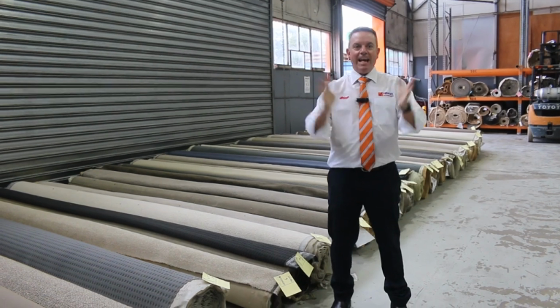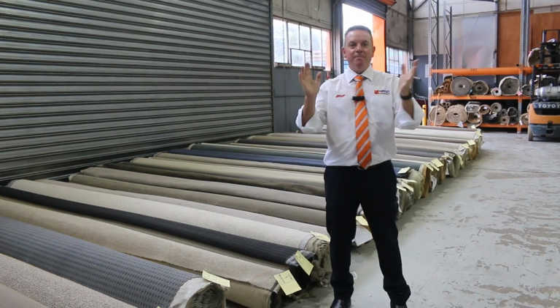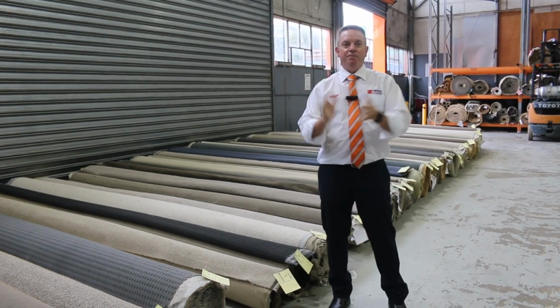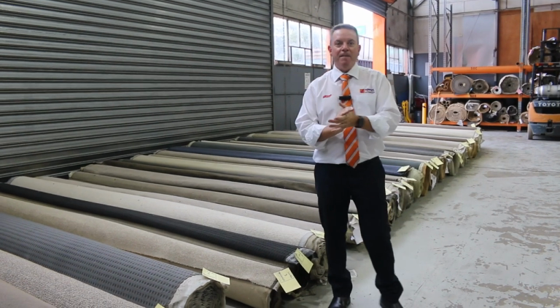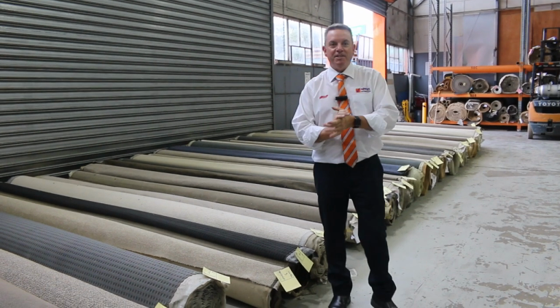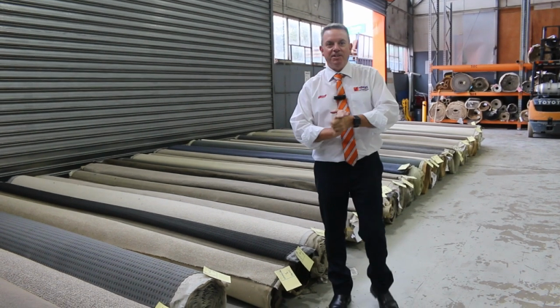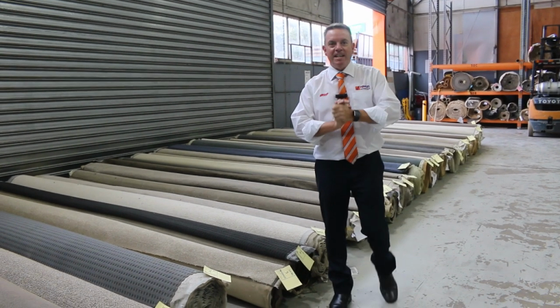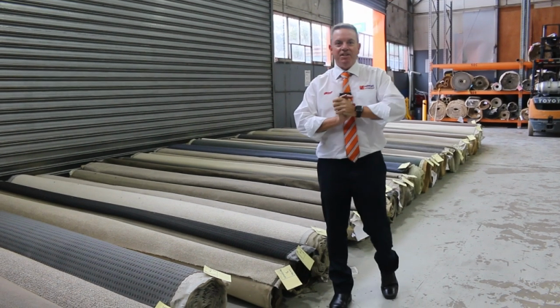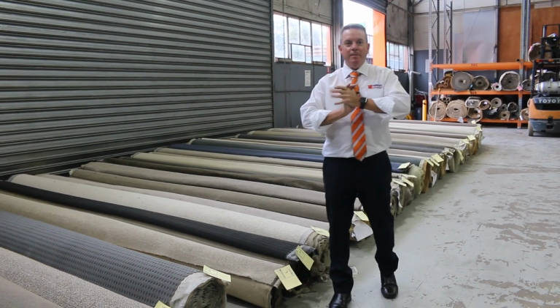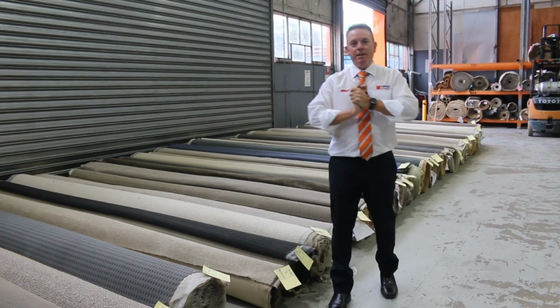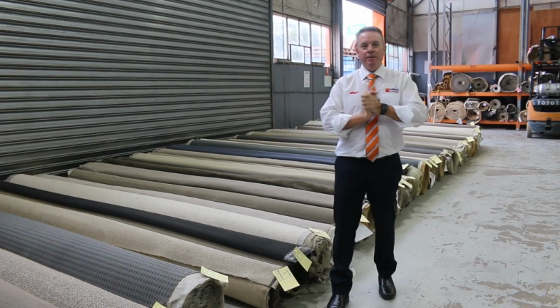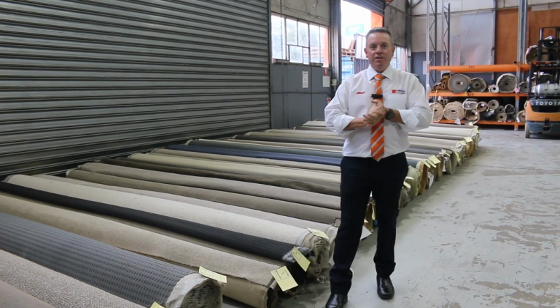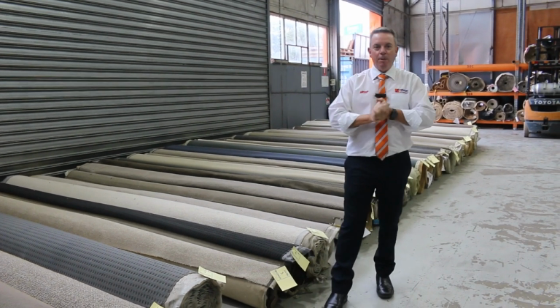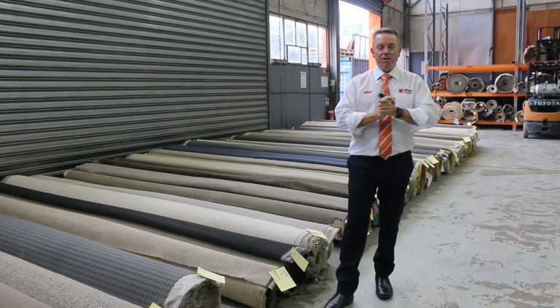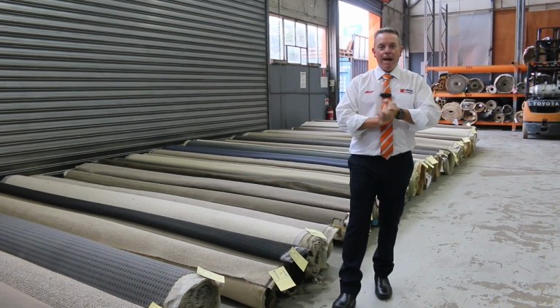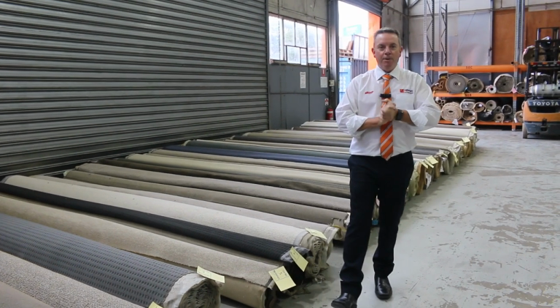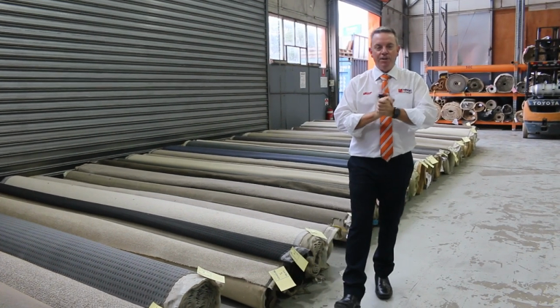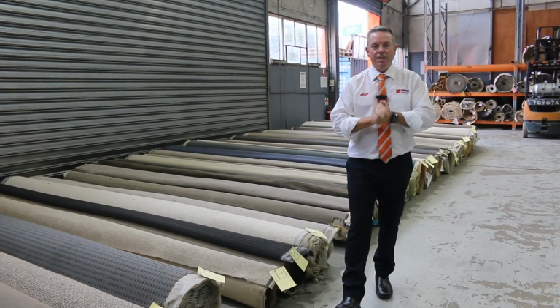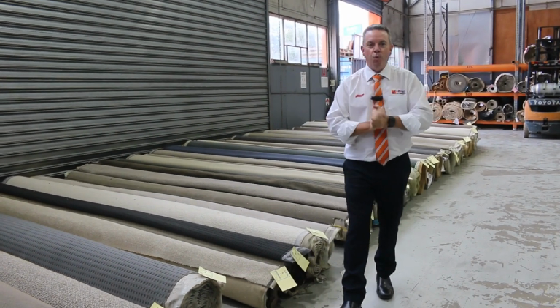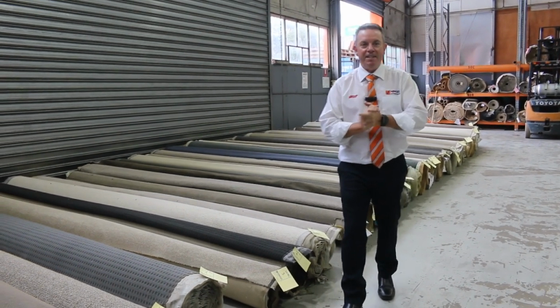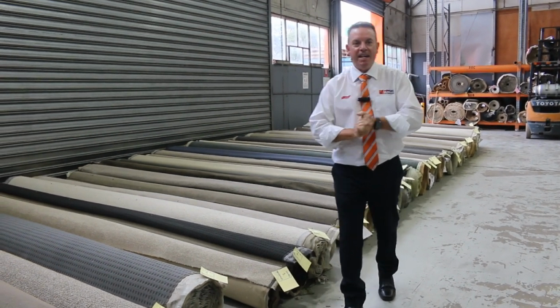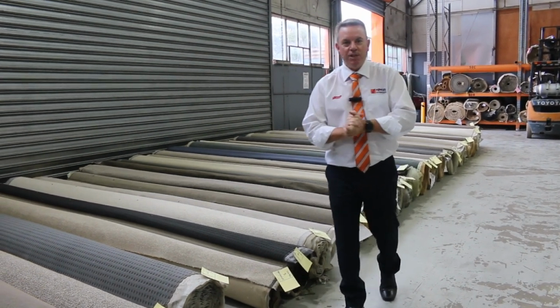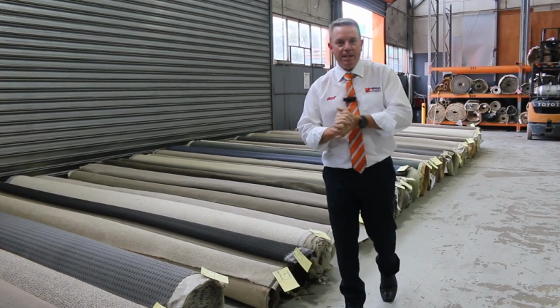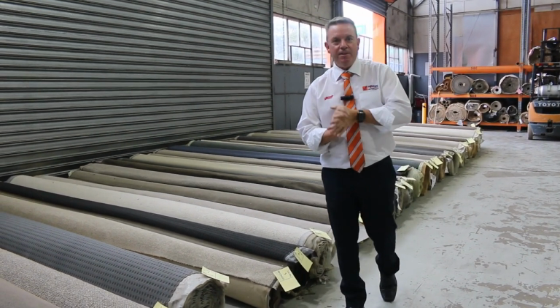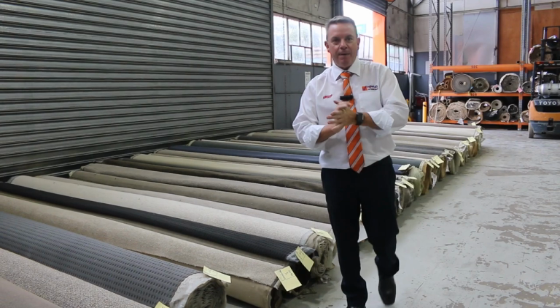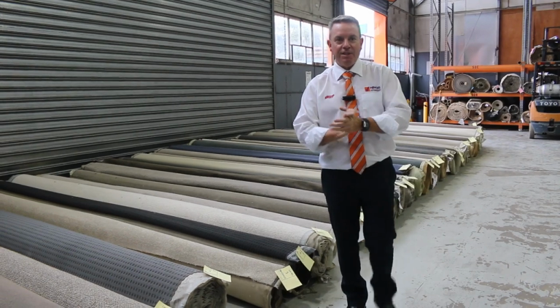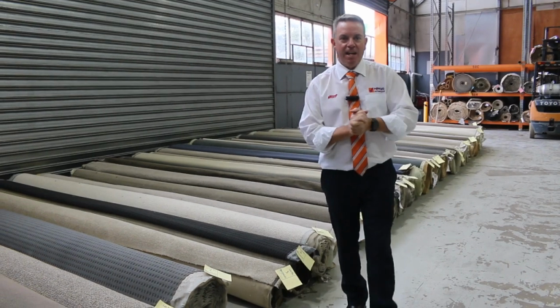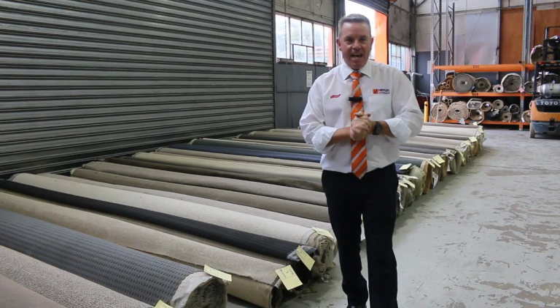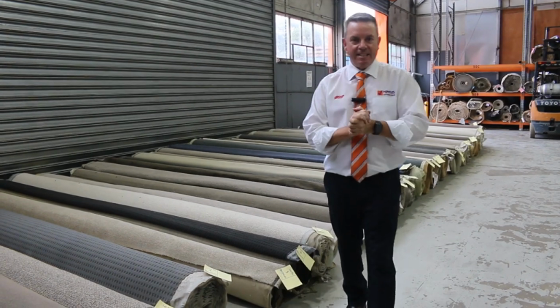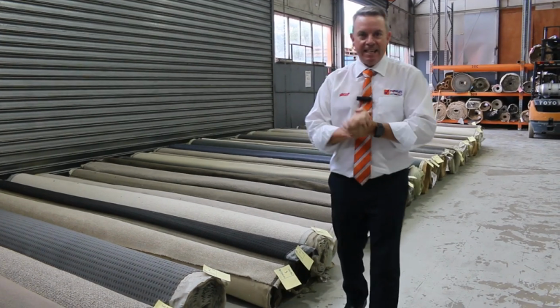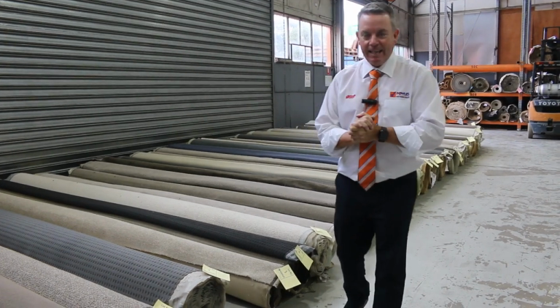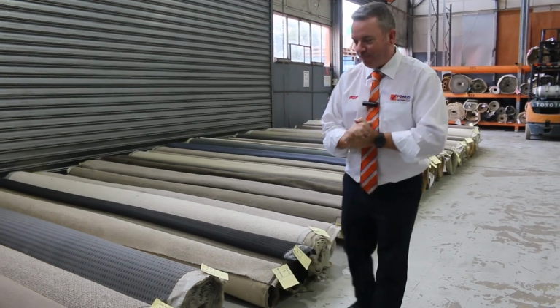G'day, I'm John from Fowles Auction and Sales. I'm here to preview tomorrow's carpet auction — that's Wednesday the 23rd of March at 10am.